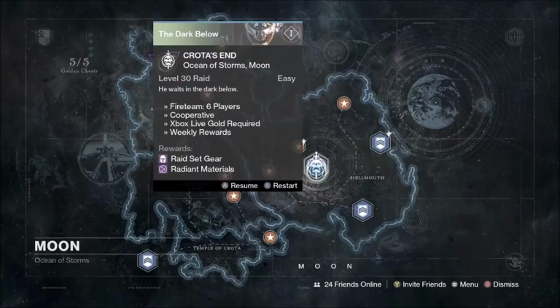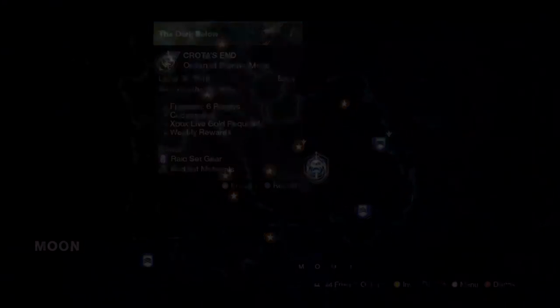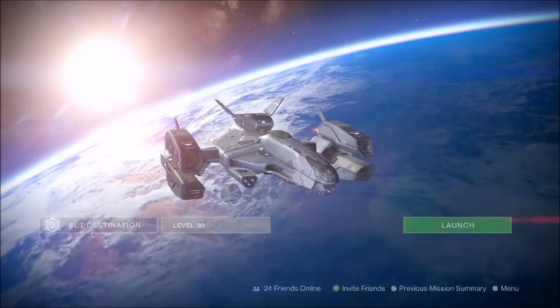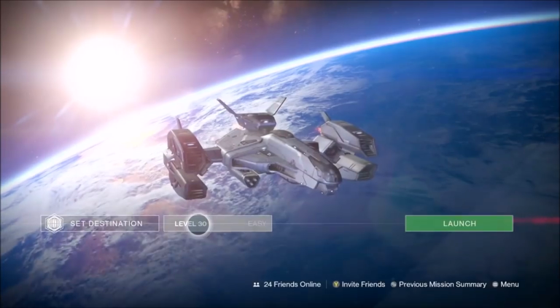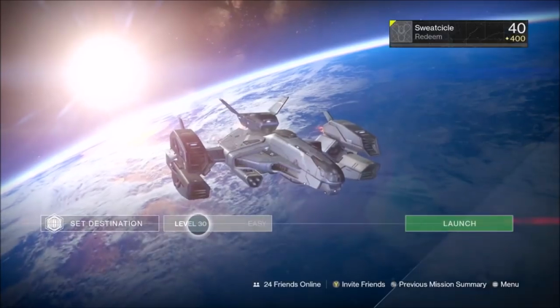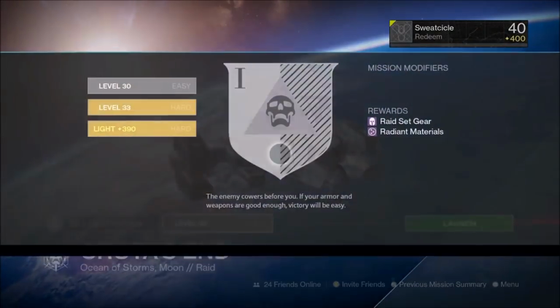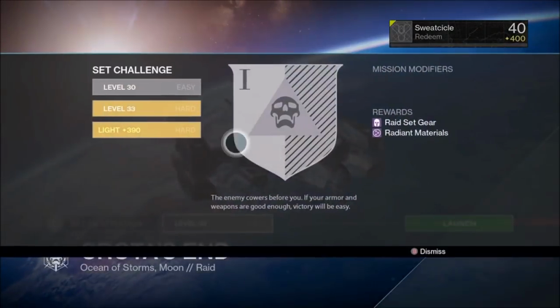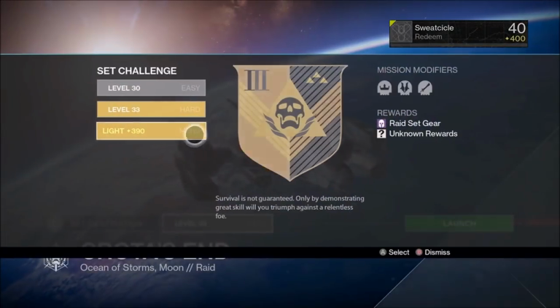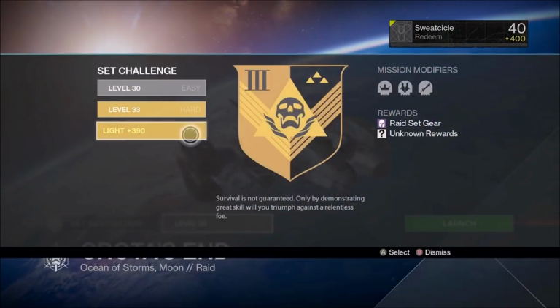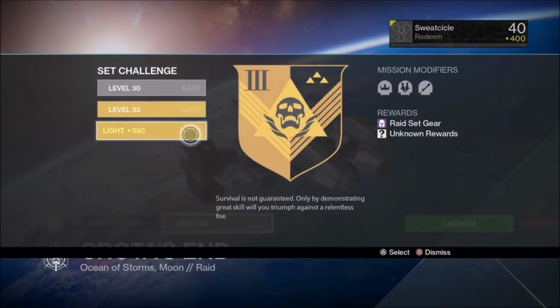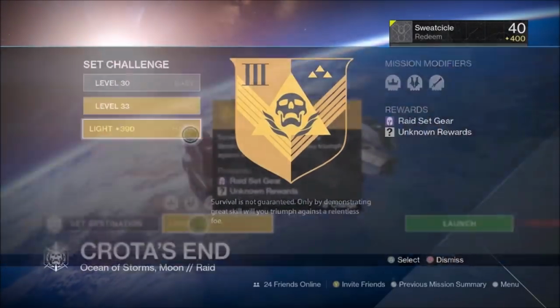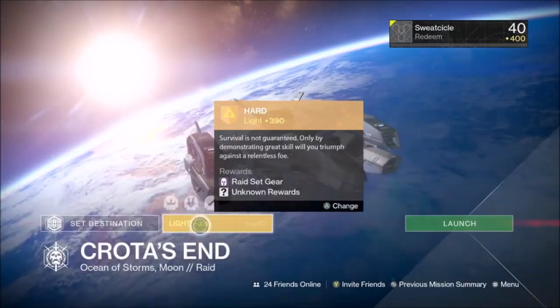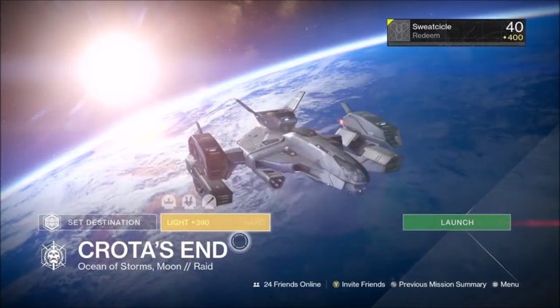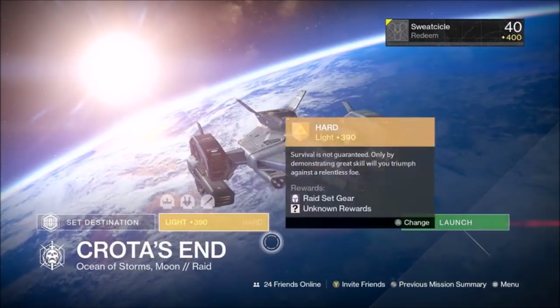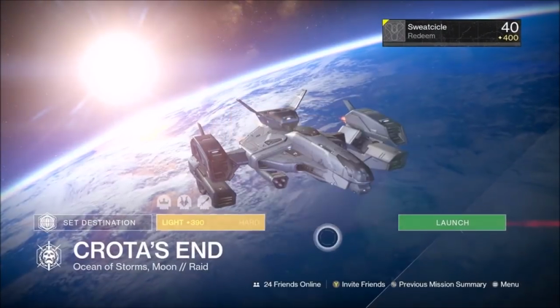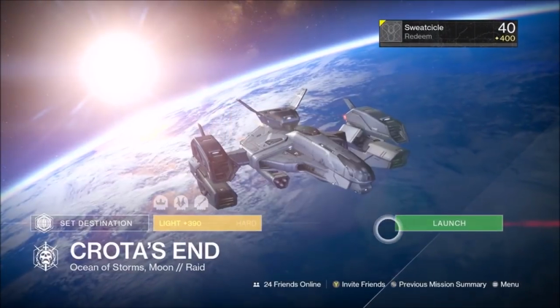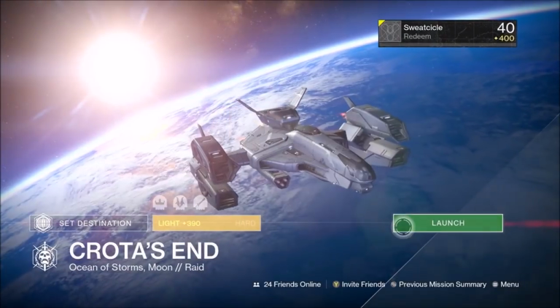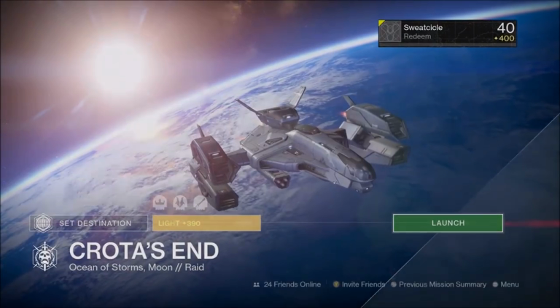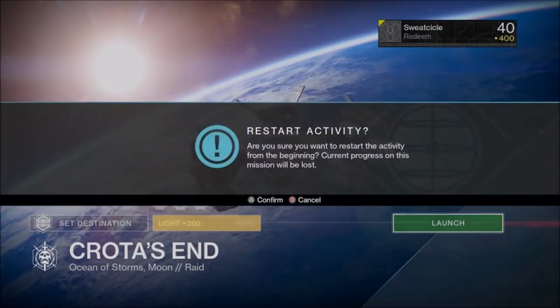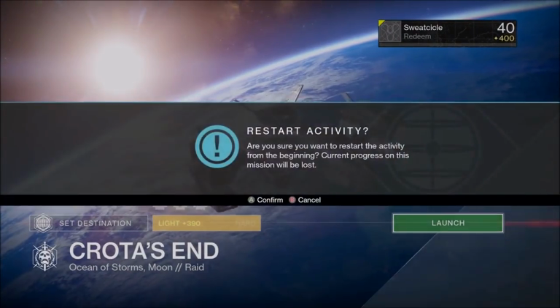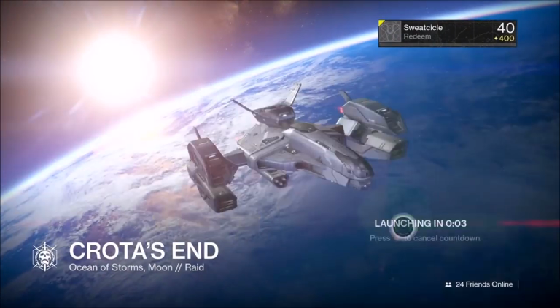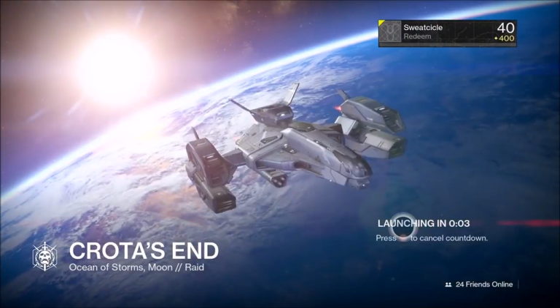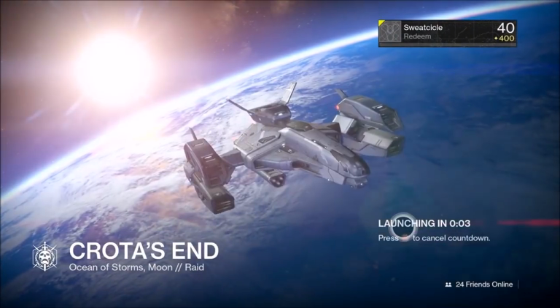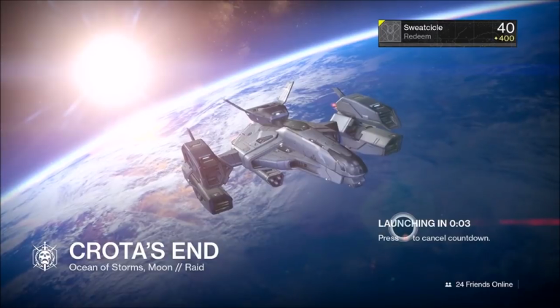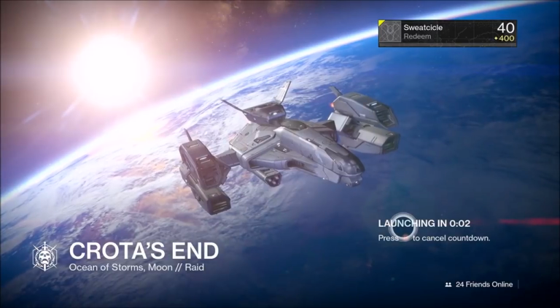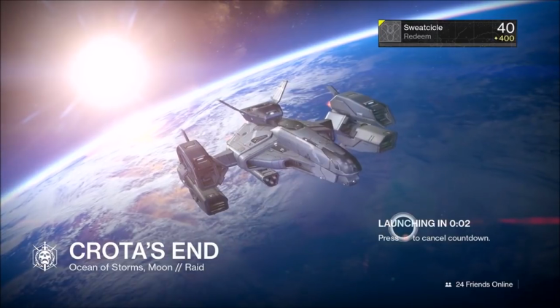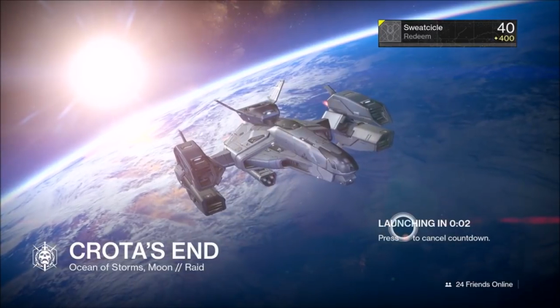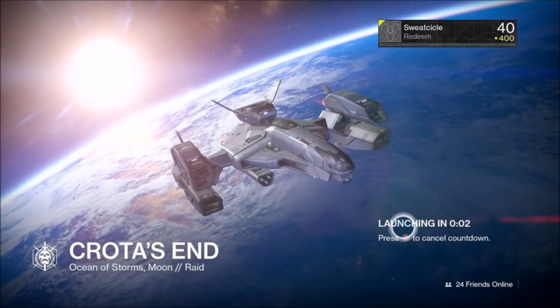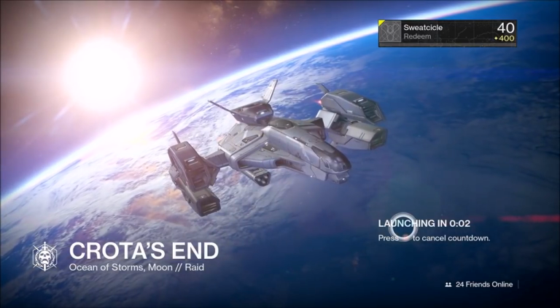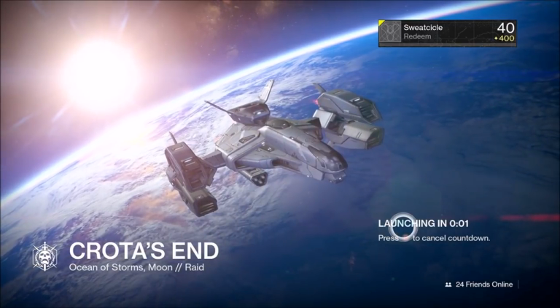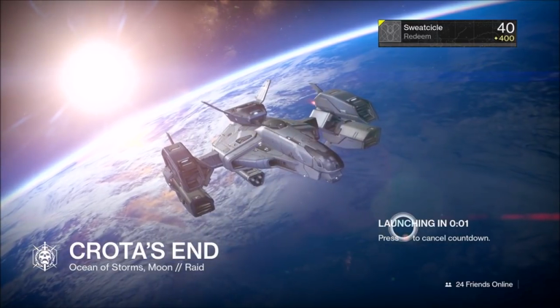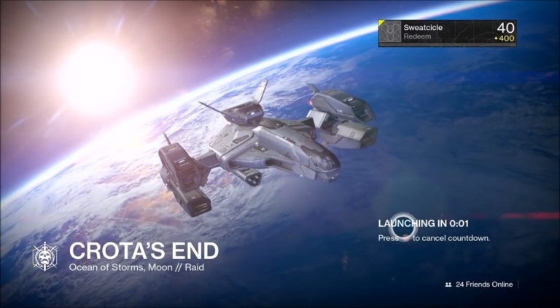What's going on guys, it's Sweat. Today I'm going to be showing you guys how to skip the Abyss on the 390 light version of Crota.